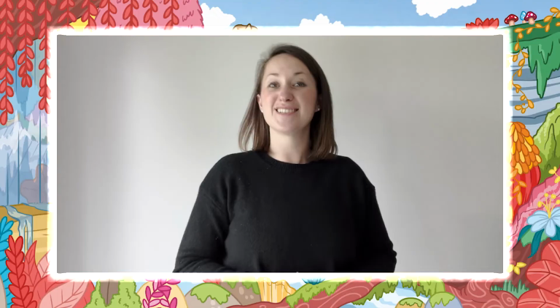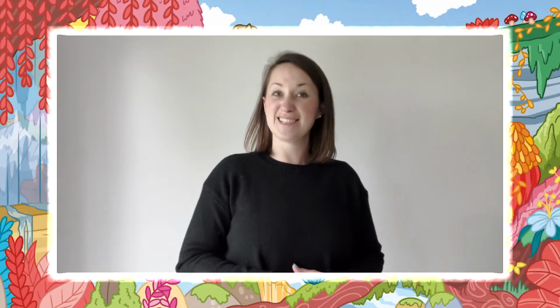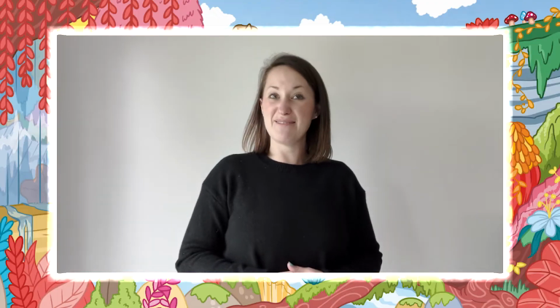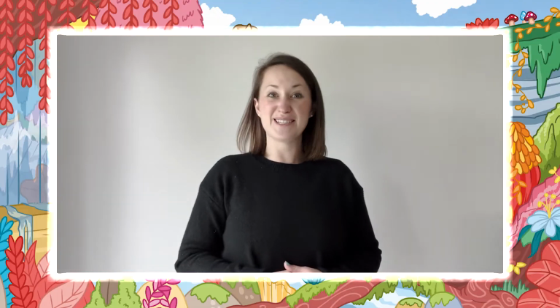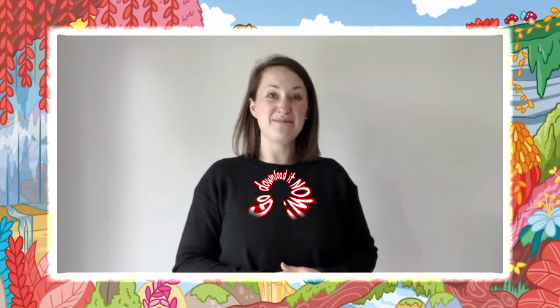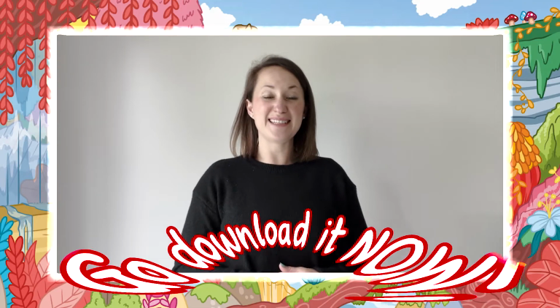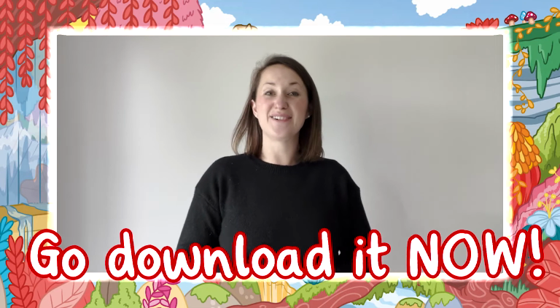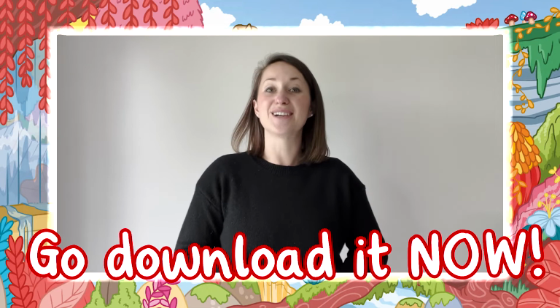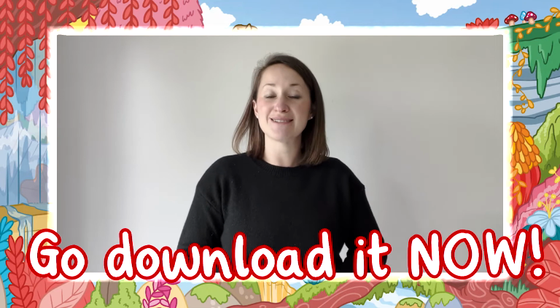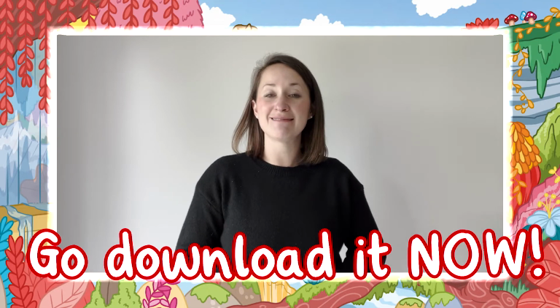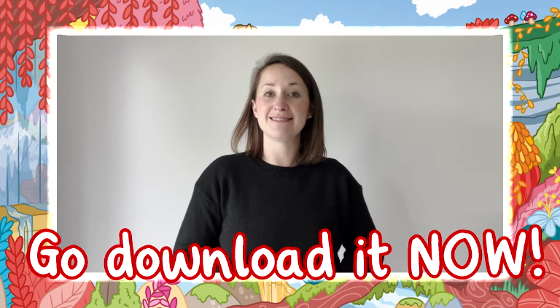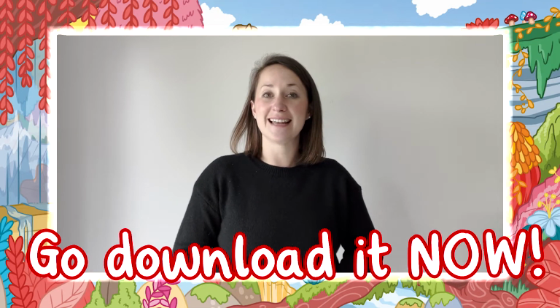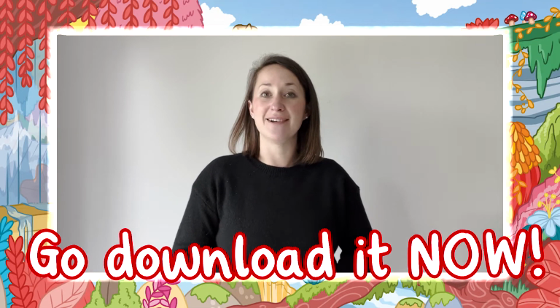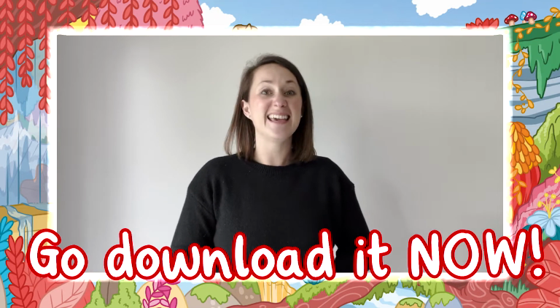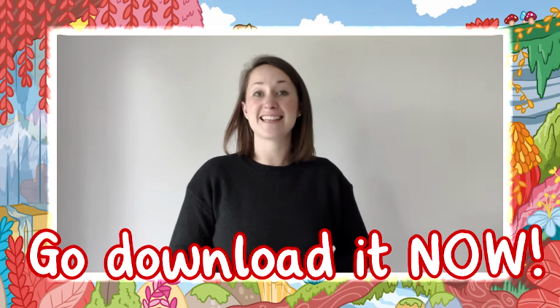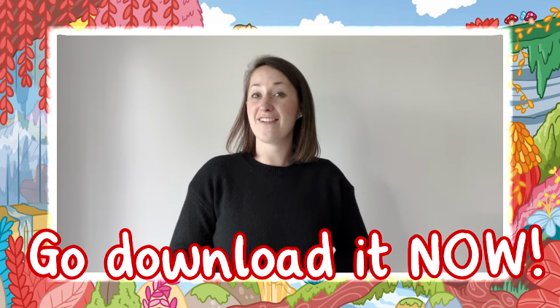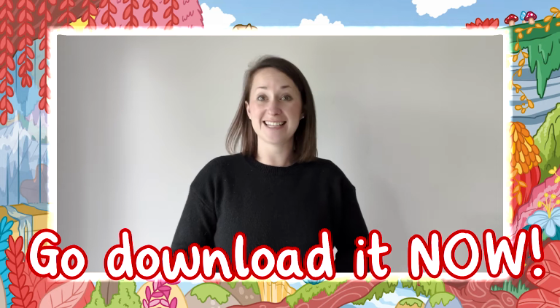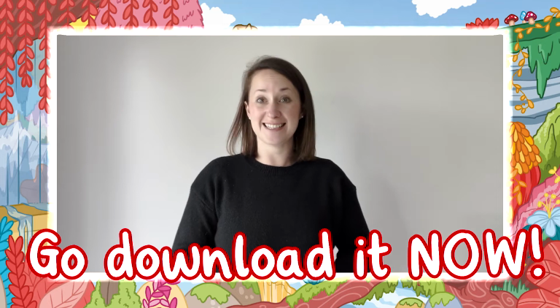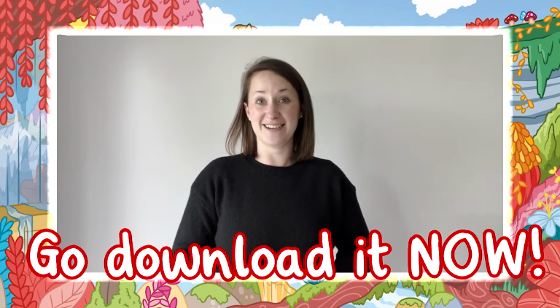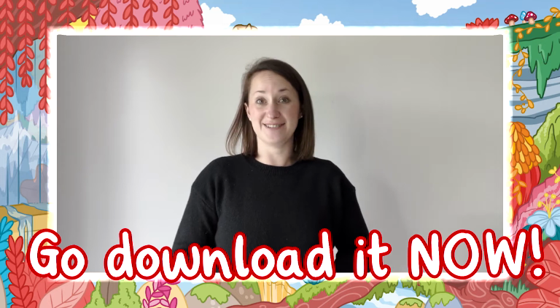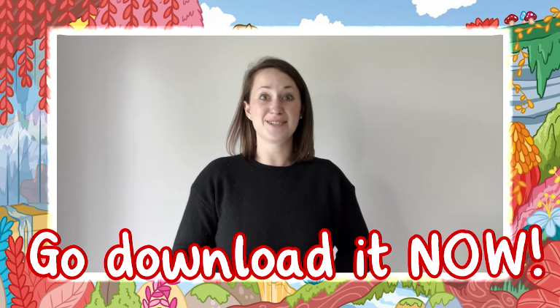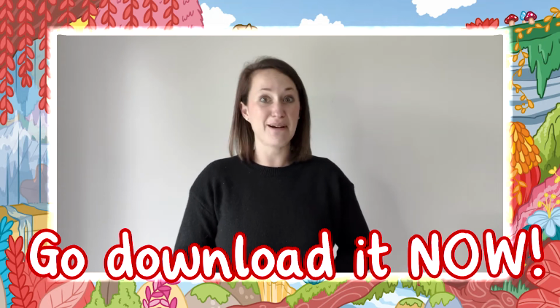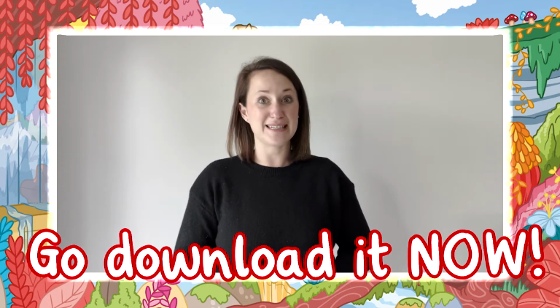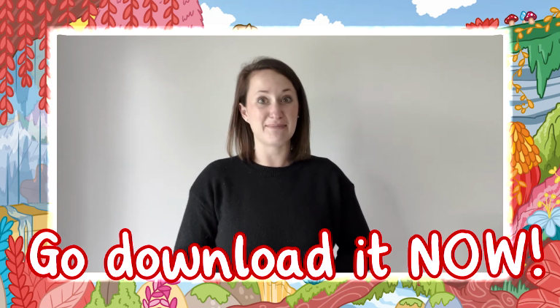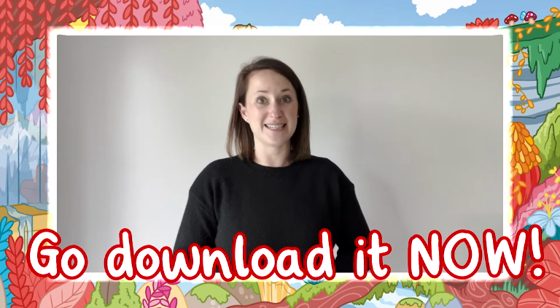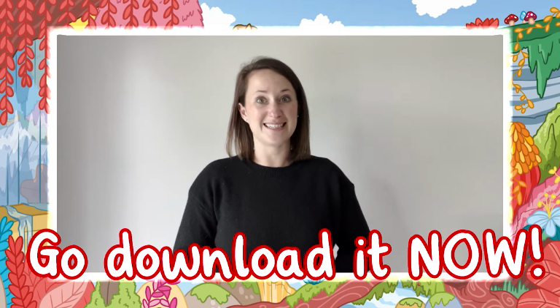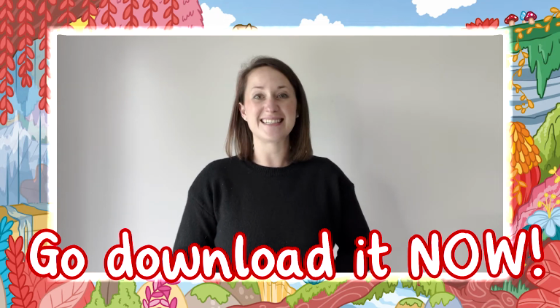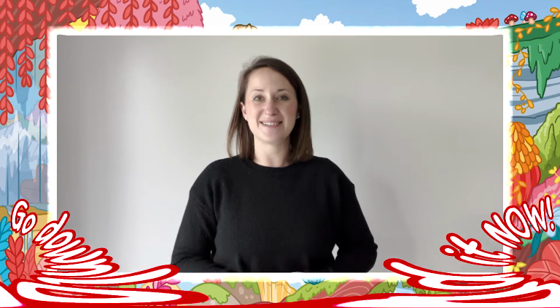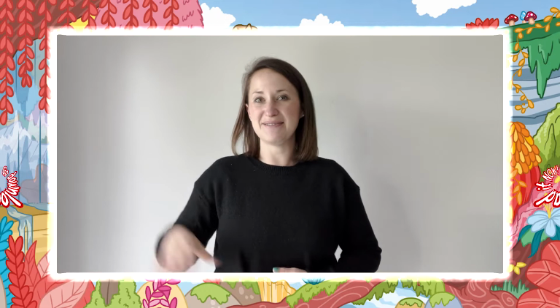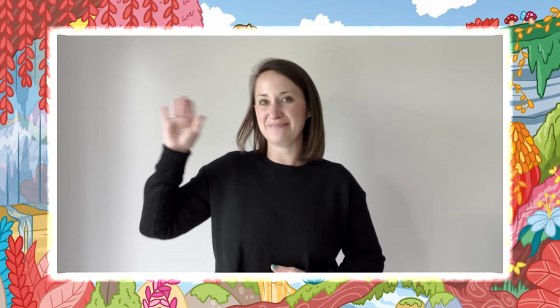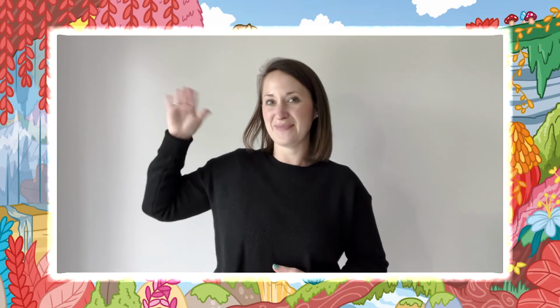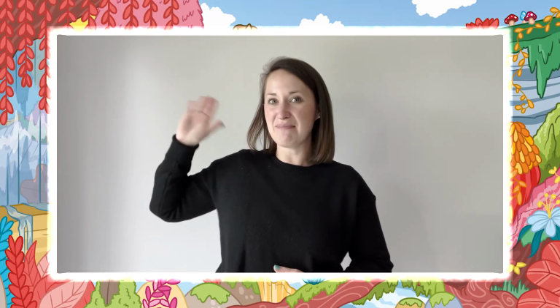So what are you waiting for? Go download it now. It's a fantastic resource. You won't be disappointed. See you soon. Goodbye.